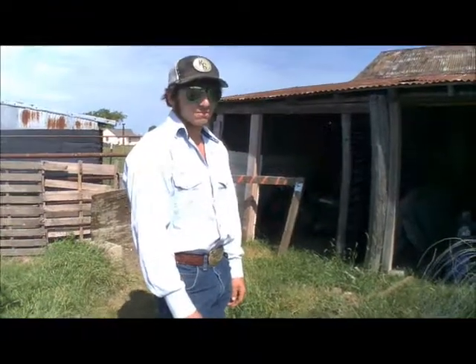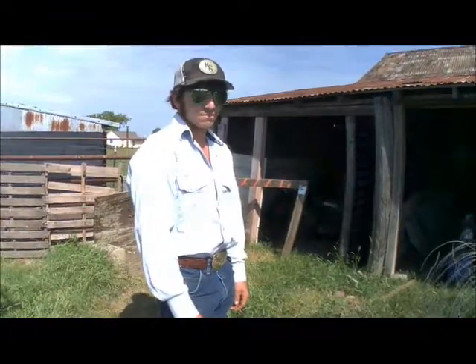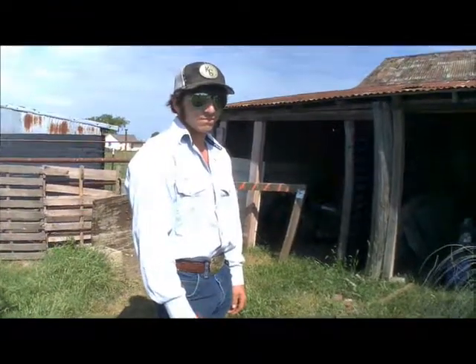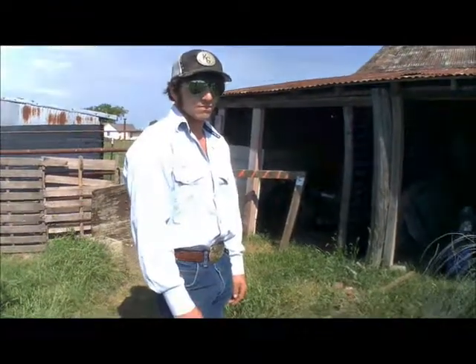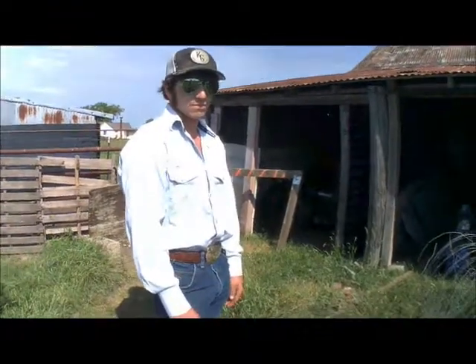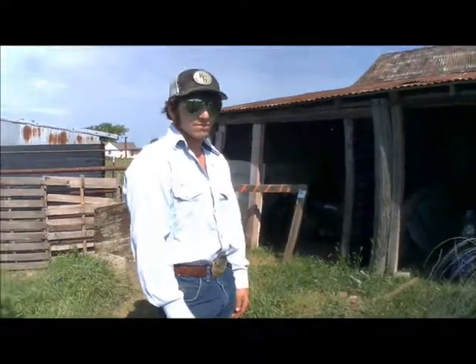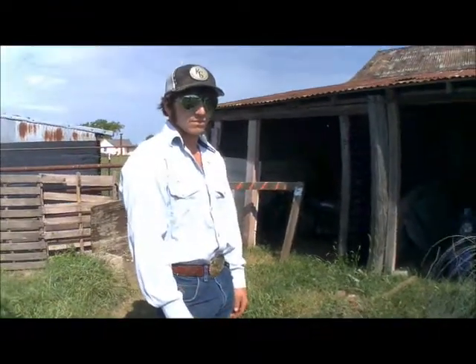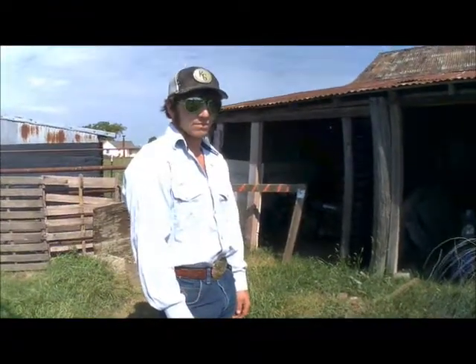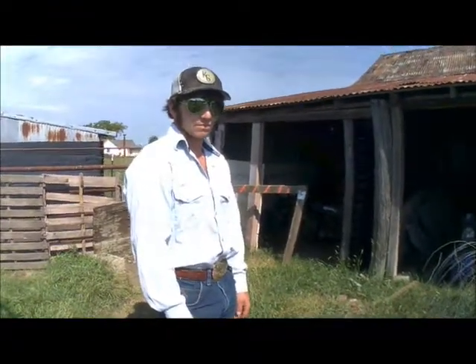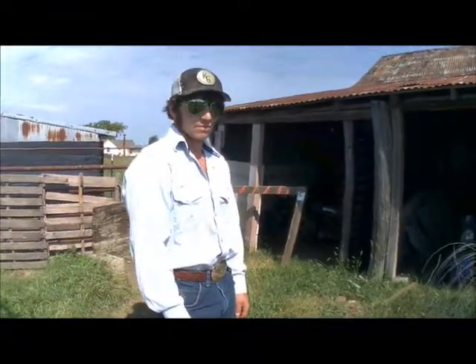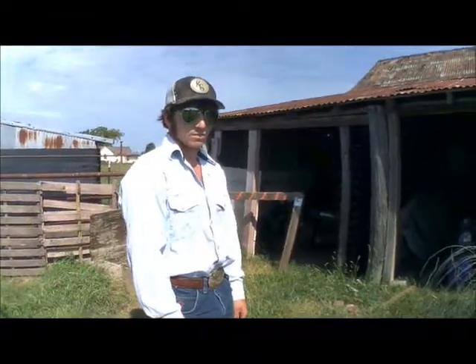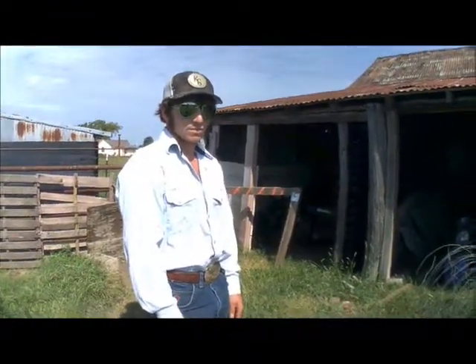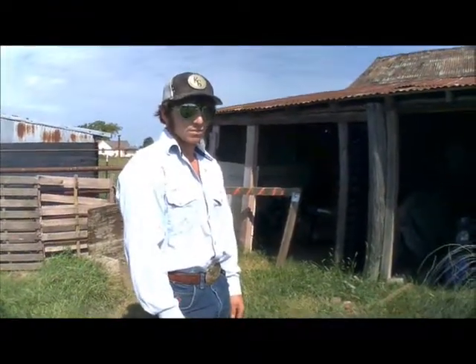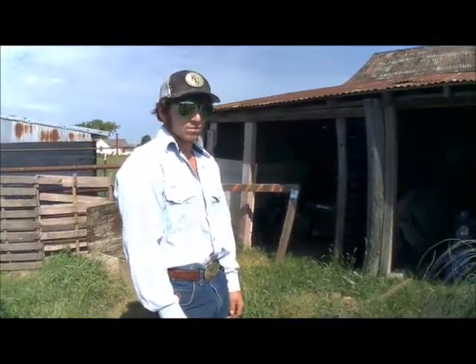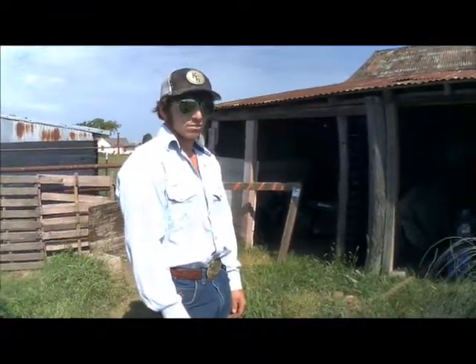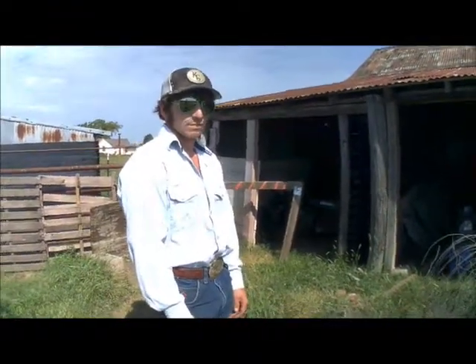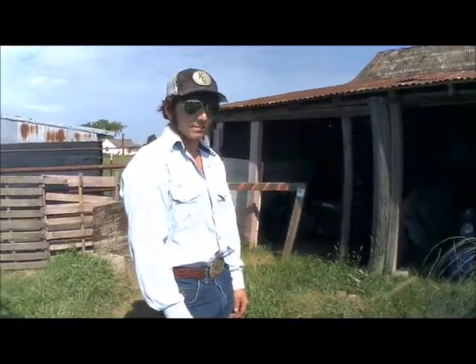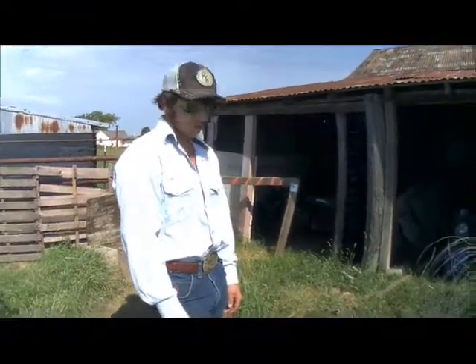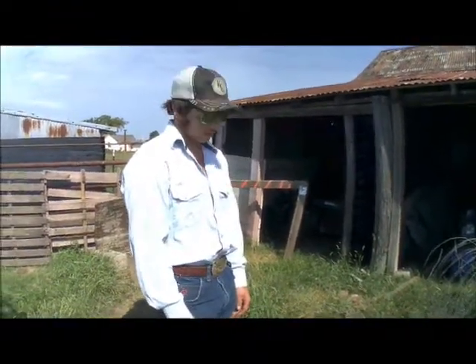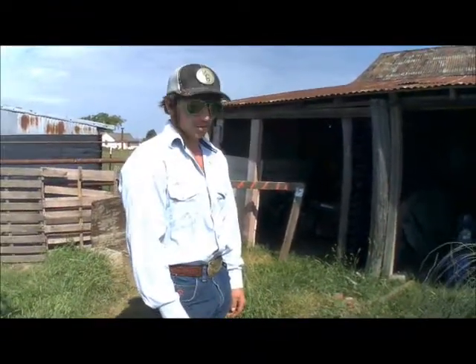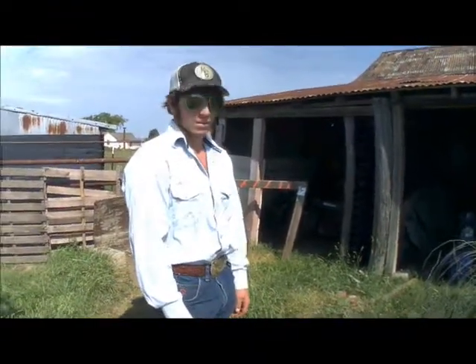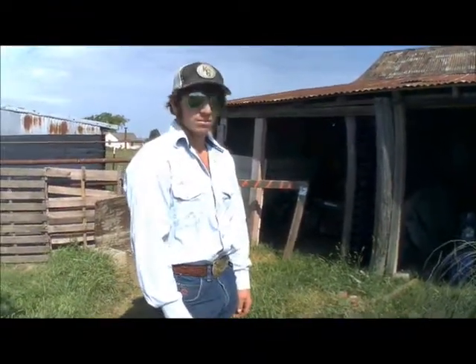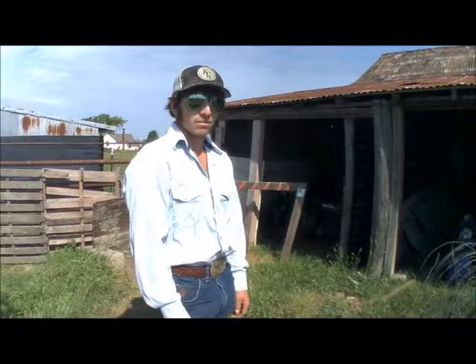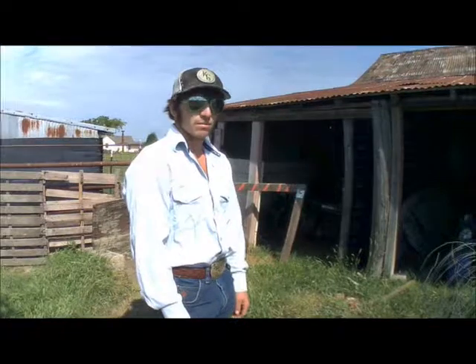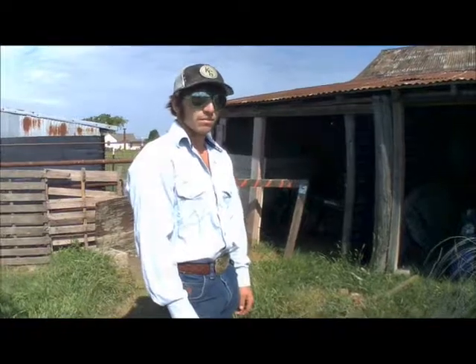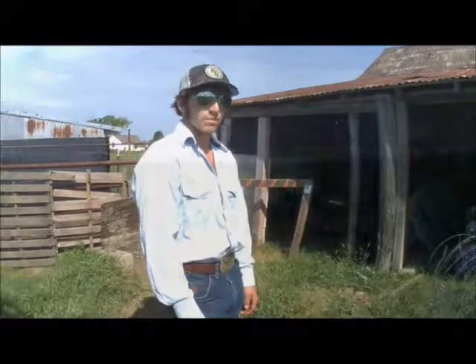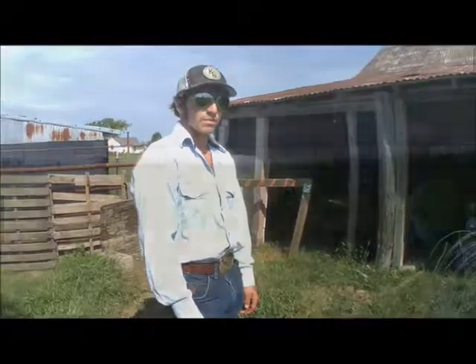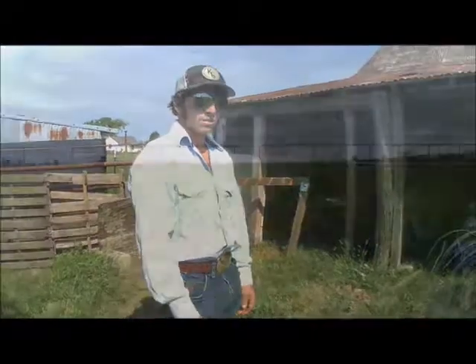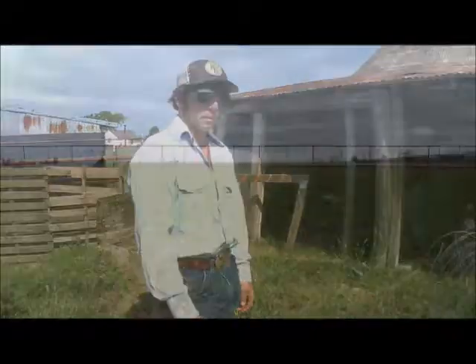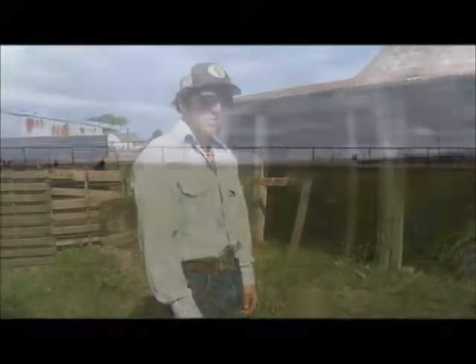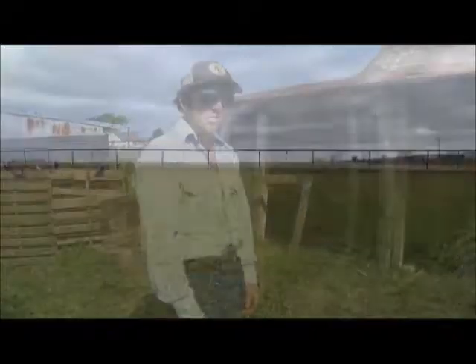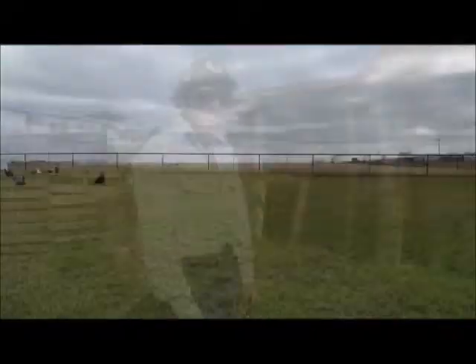So that is our tour of the old barn. Yes, ma'am. And you're going to get back to work.